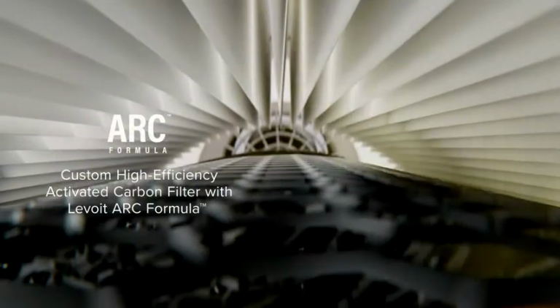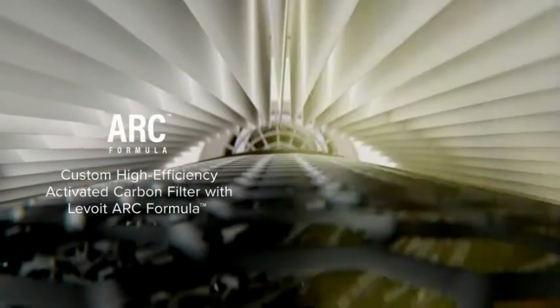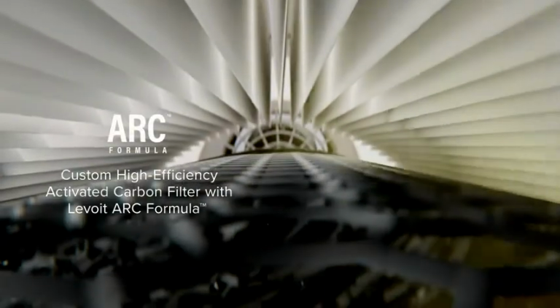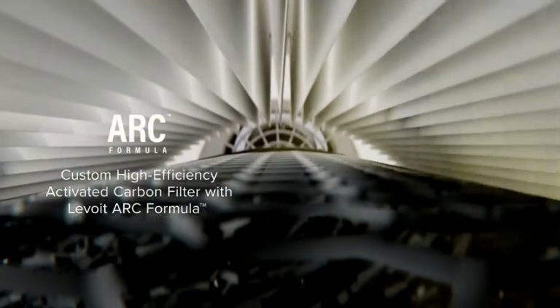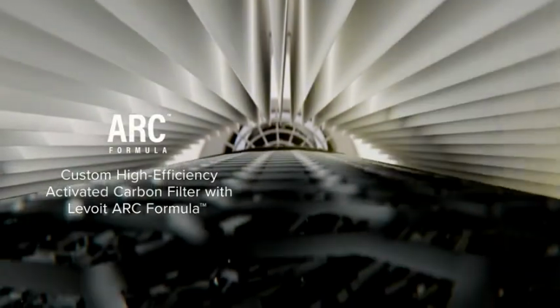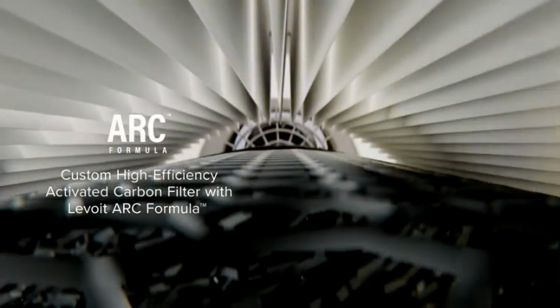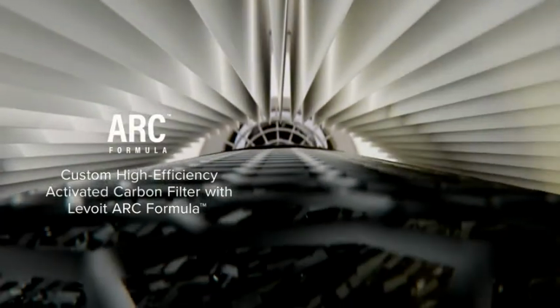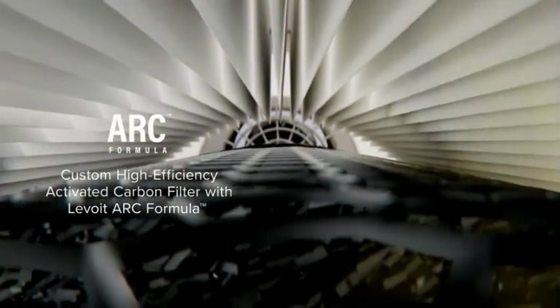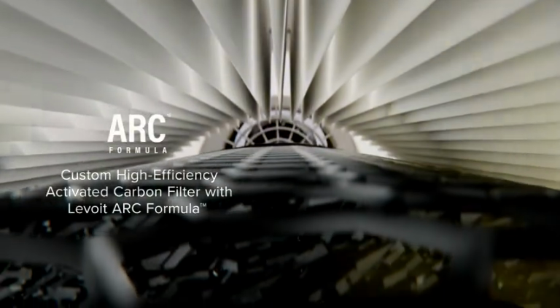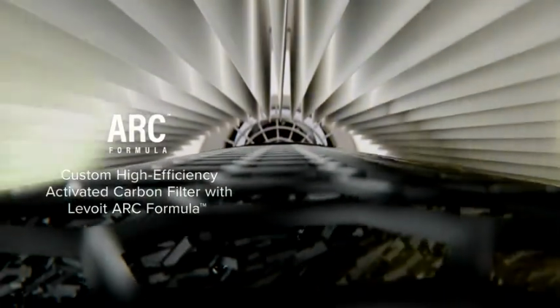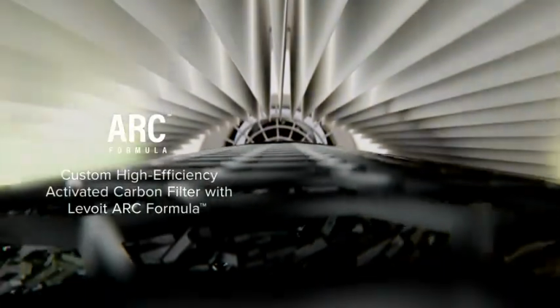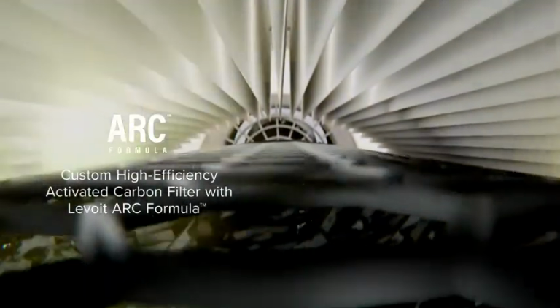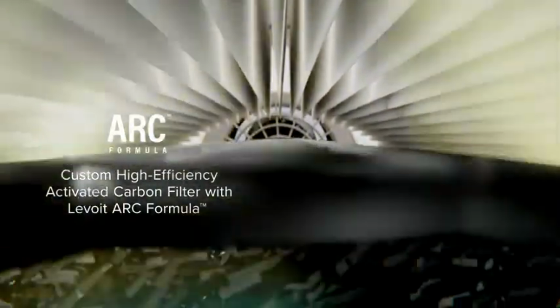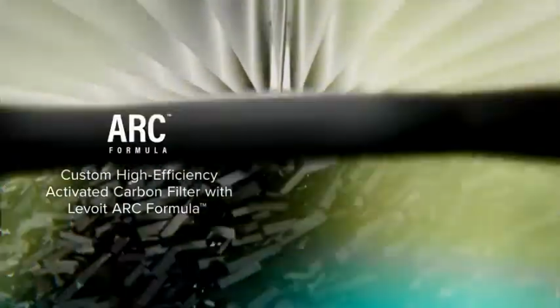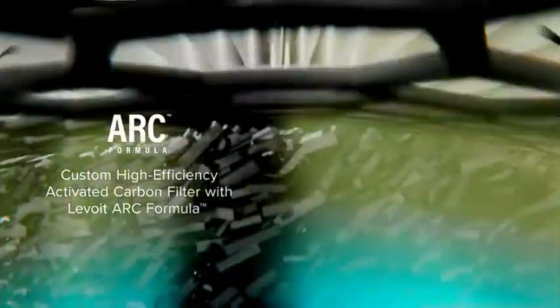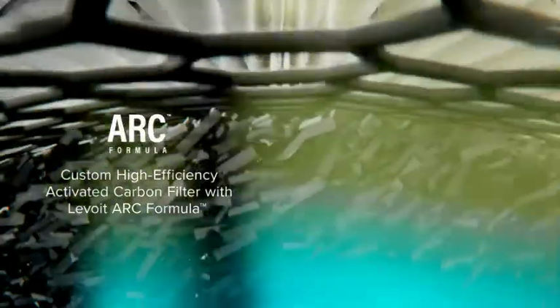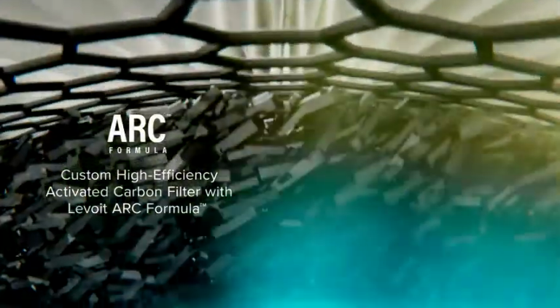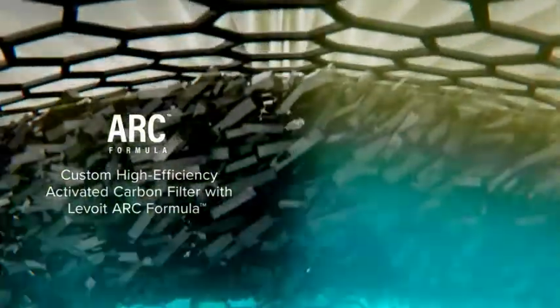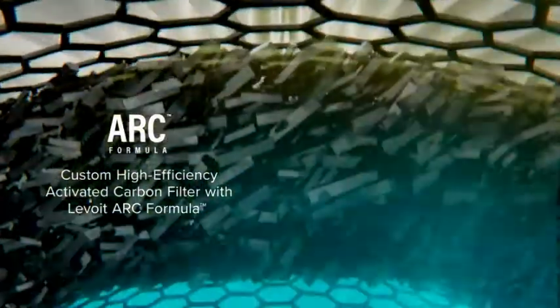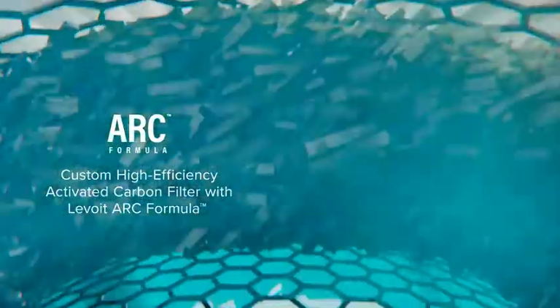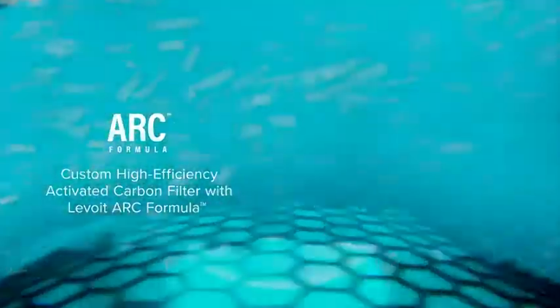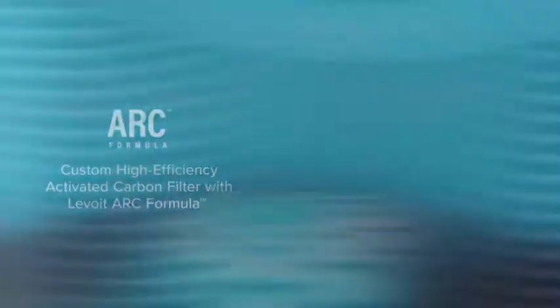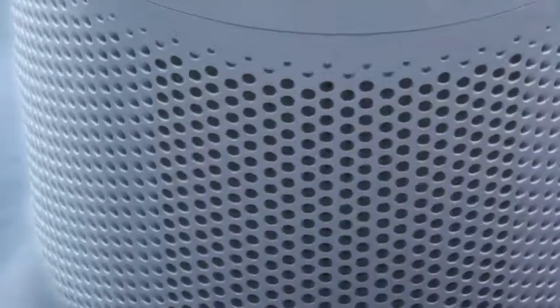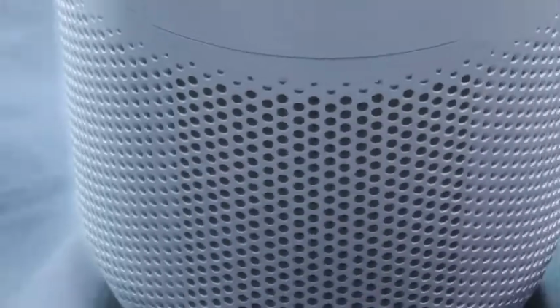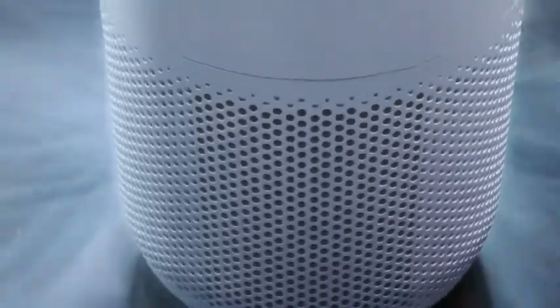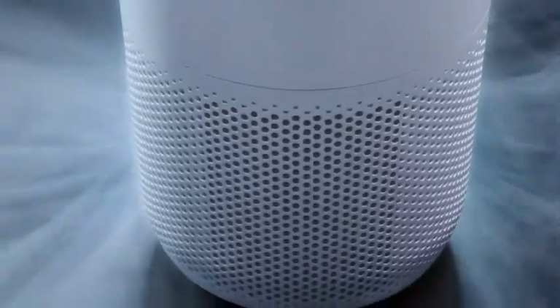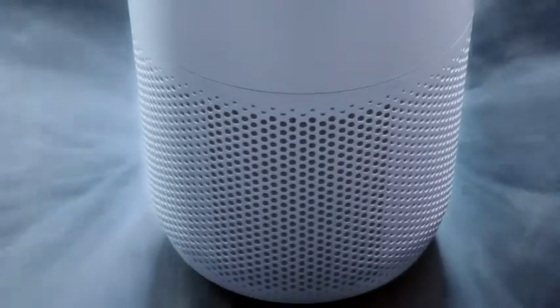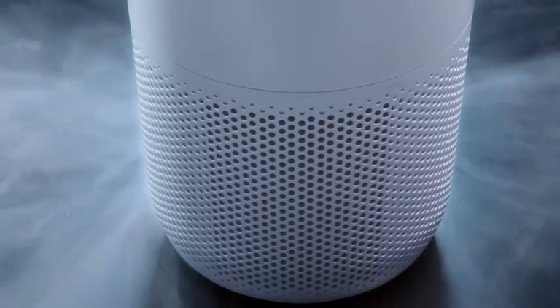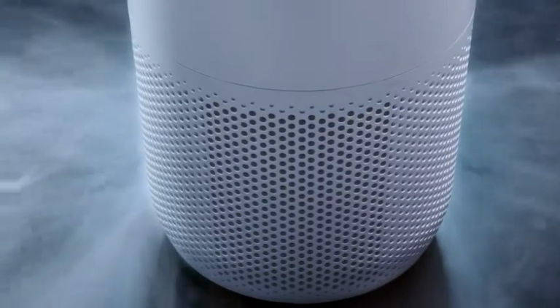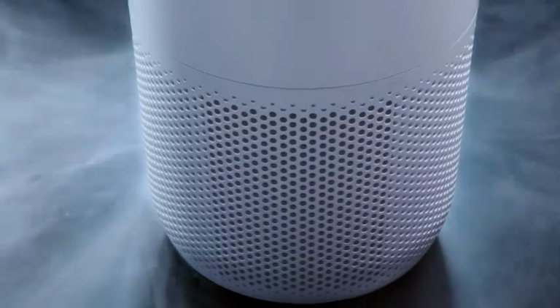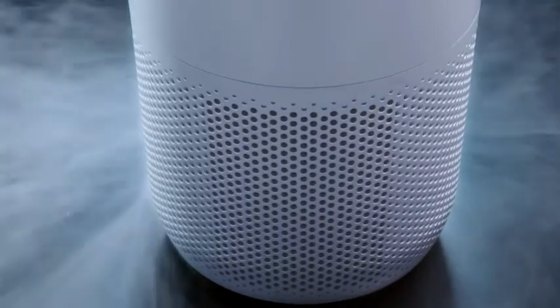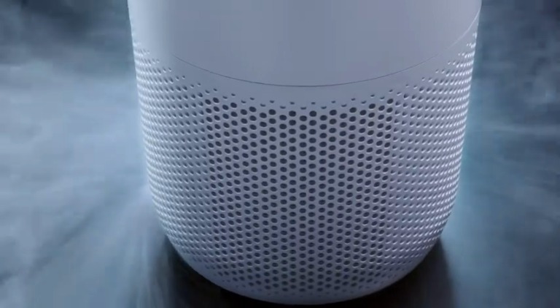Meanwhile, the special ARC formula chemically decomposes odors and fumes to prevent second-hand pollution.